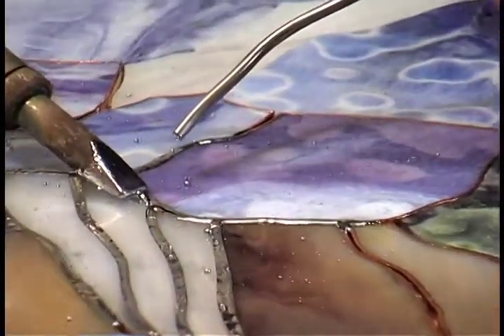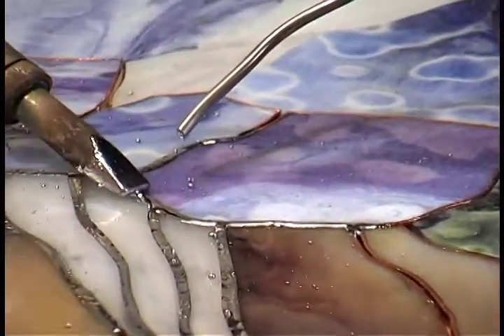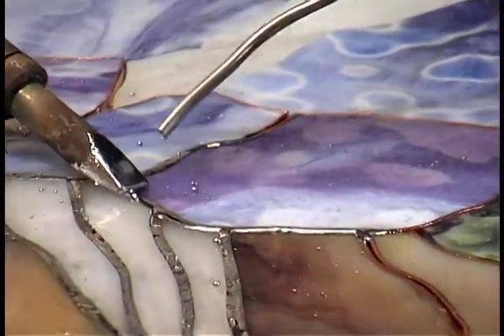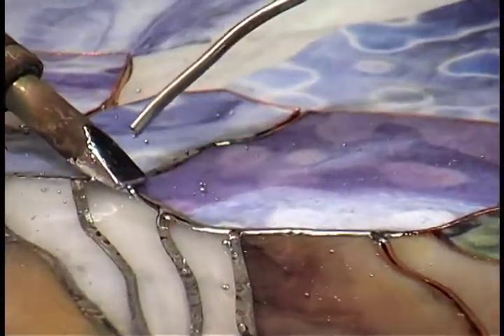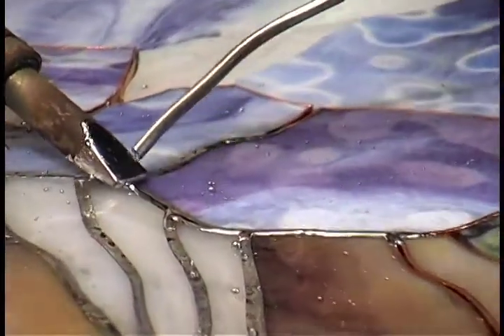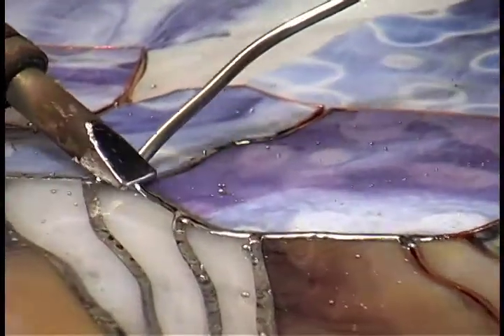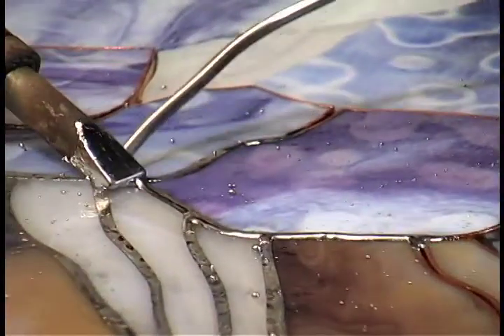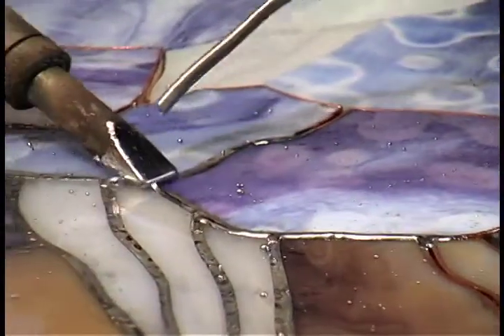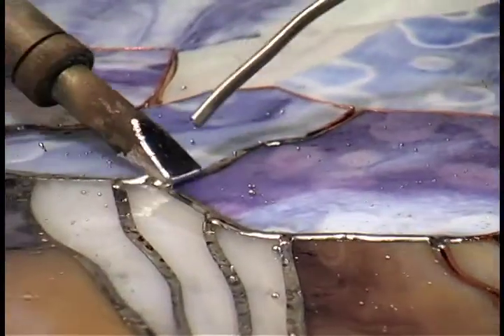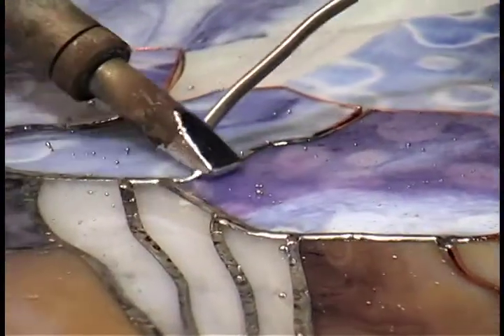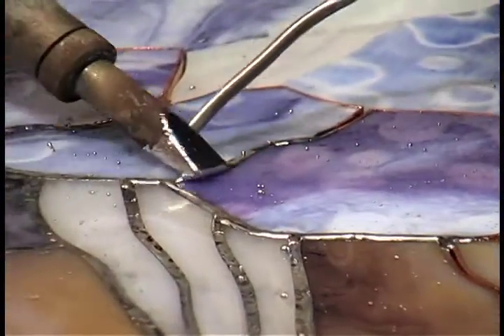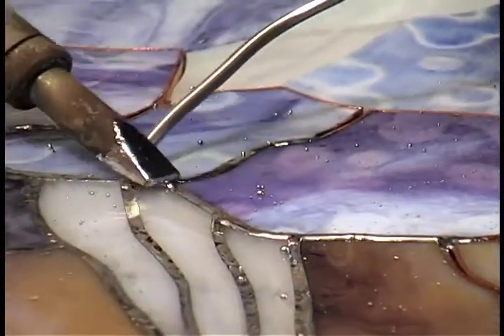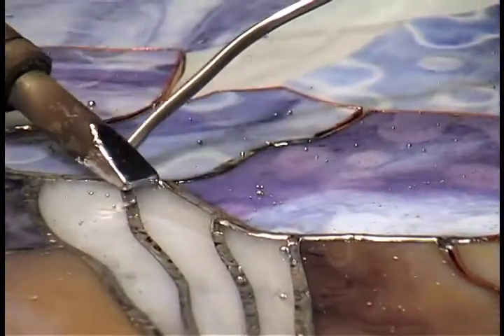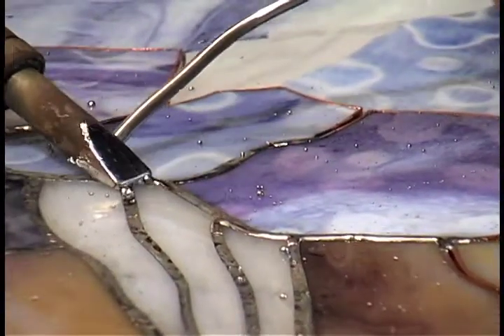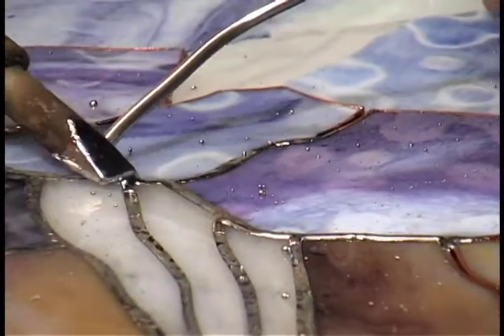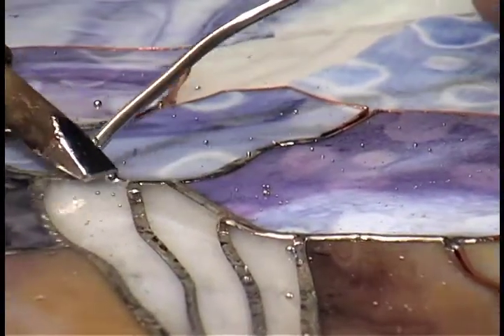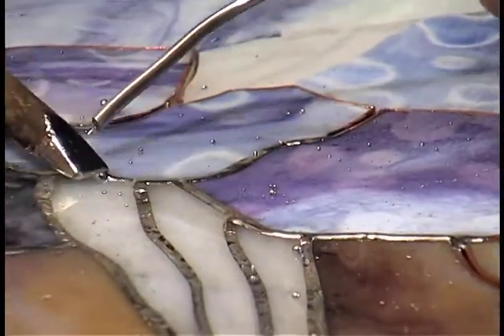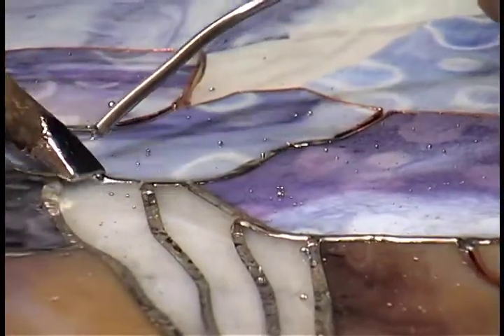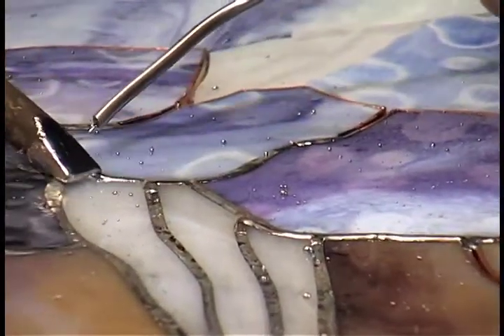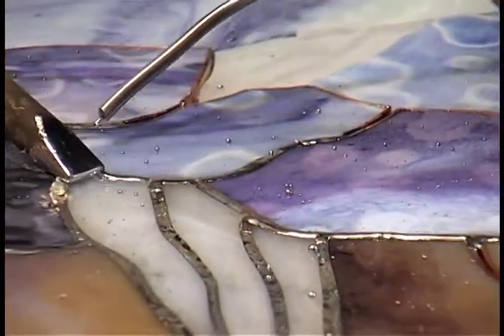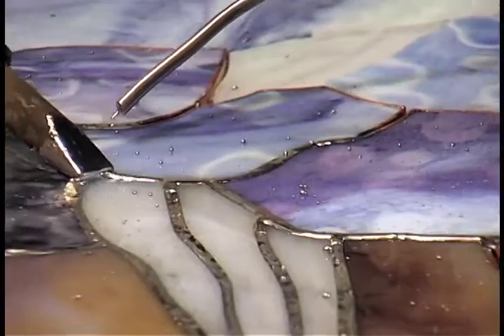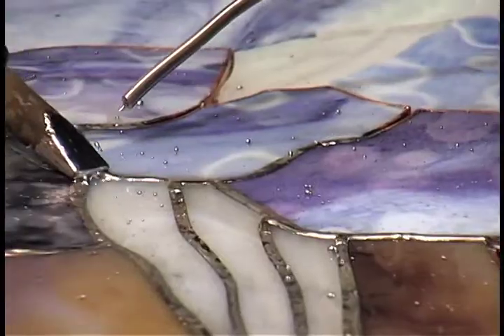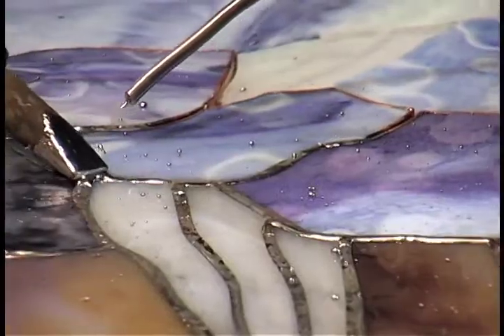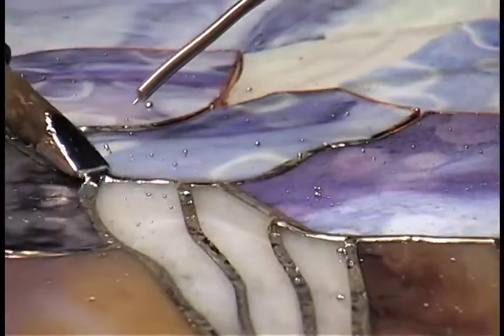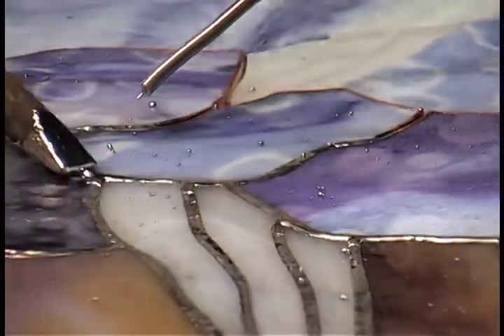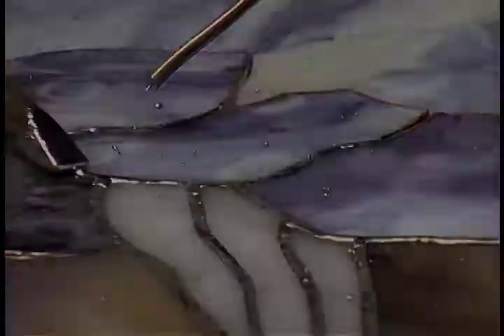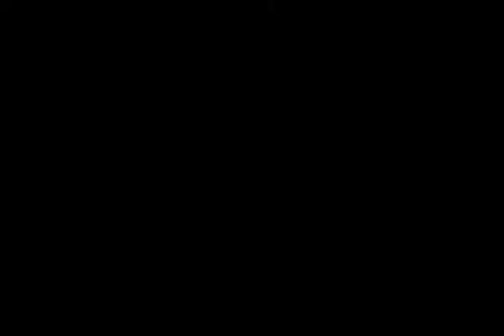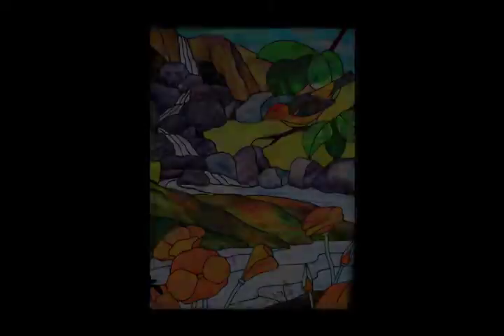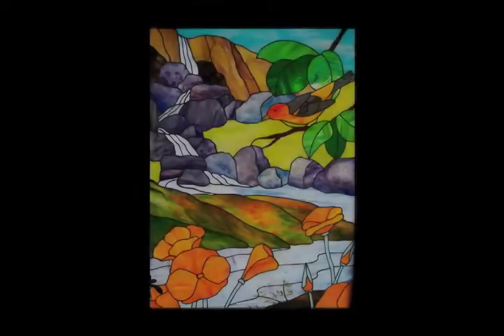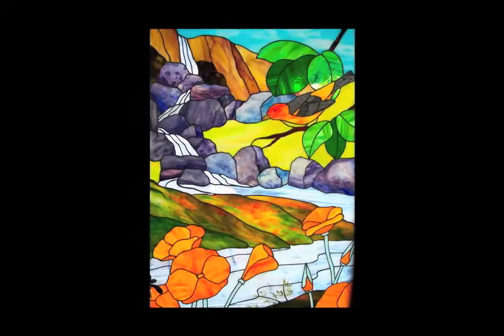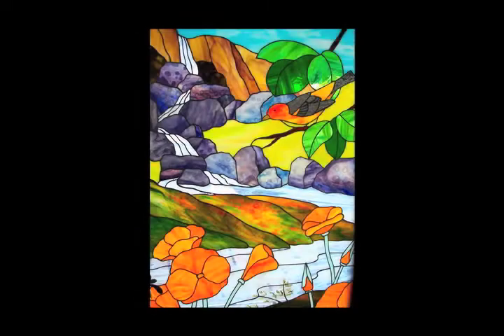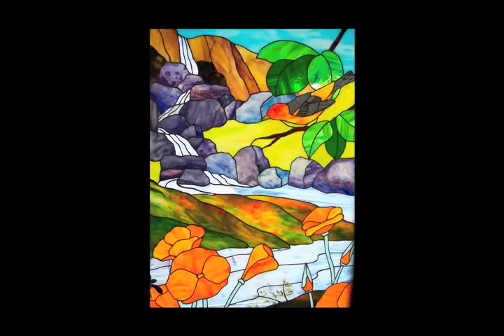And then it's ready to clean and get ready to install your window.